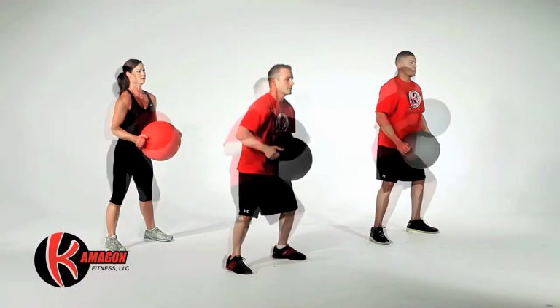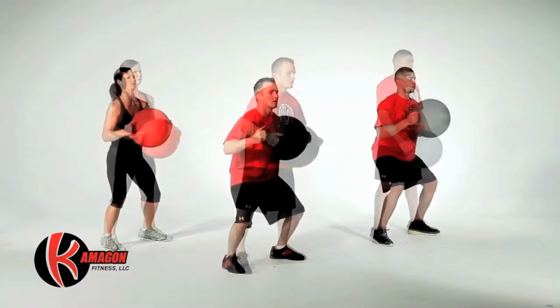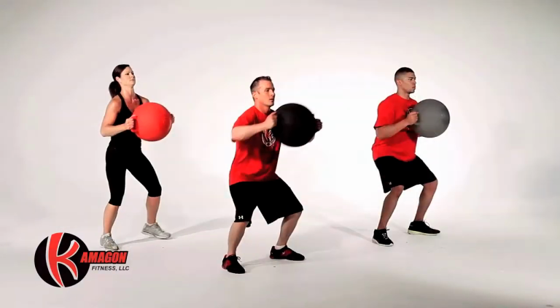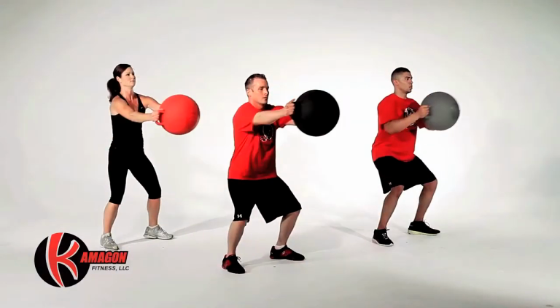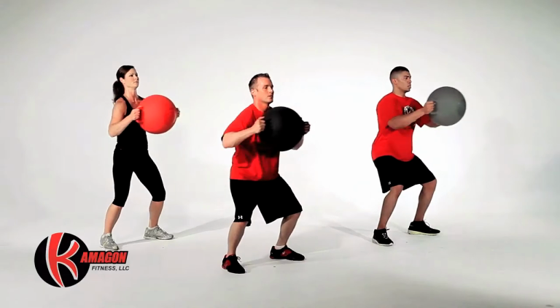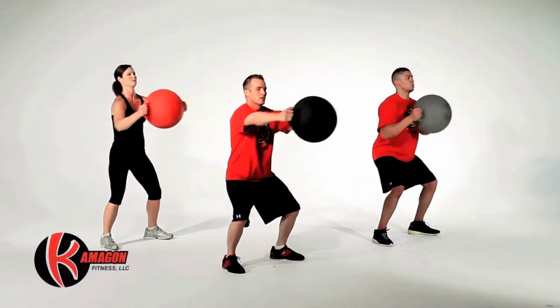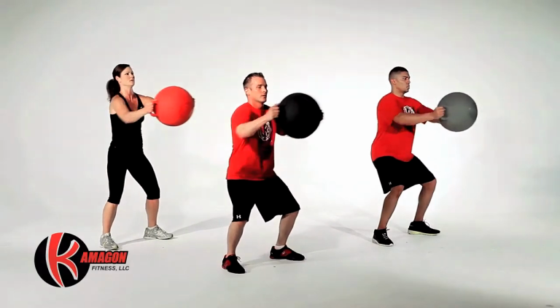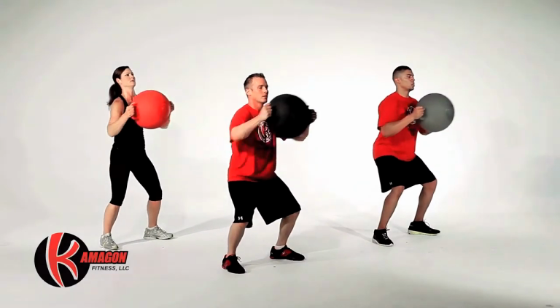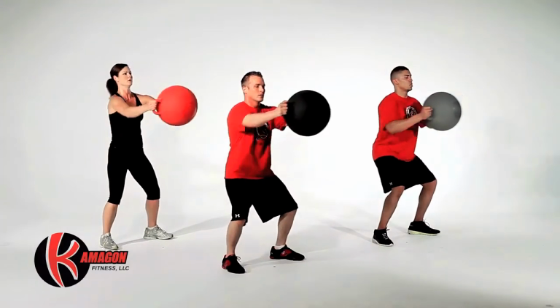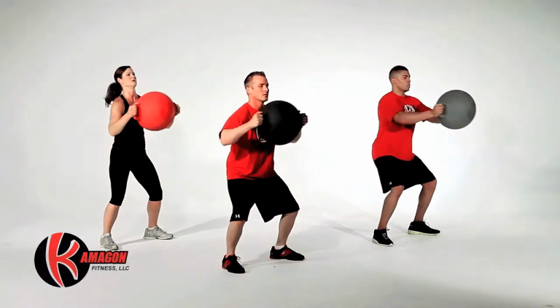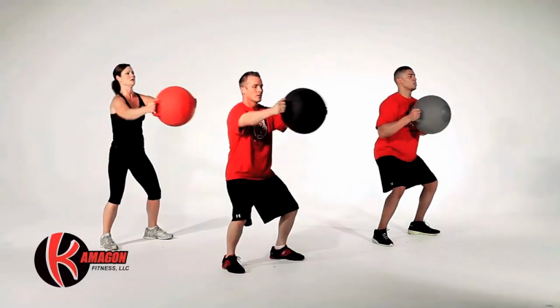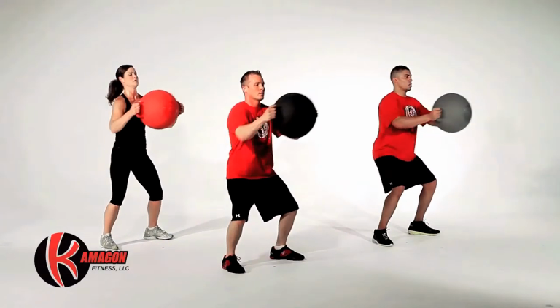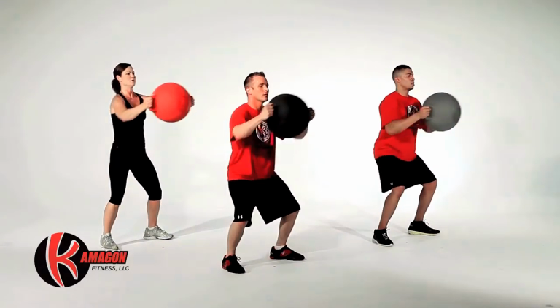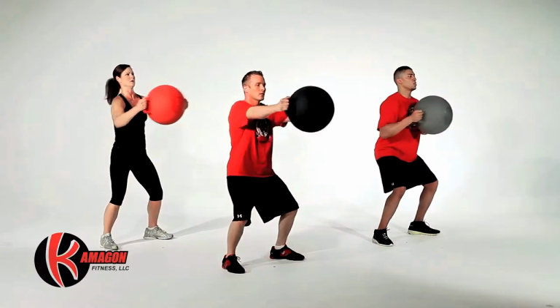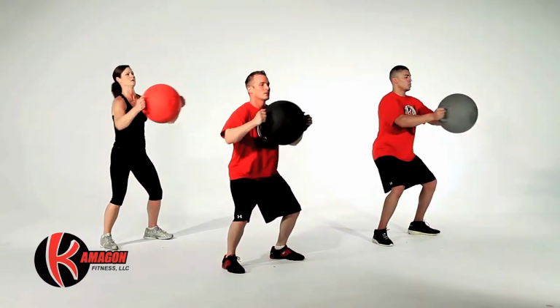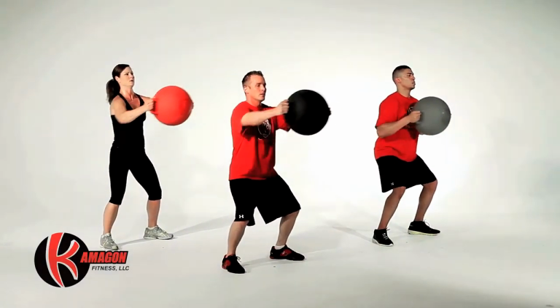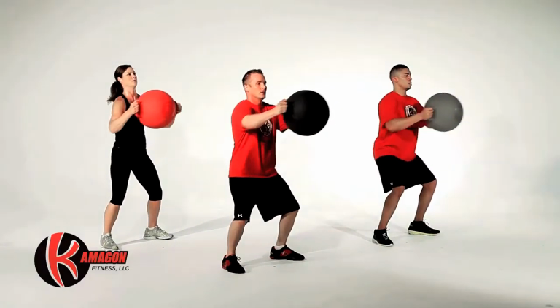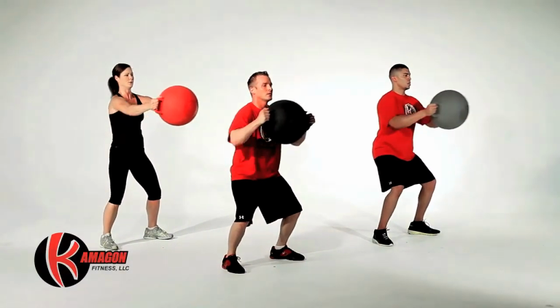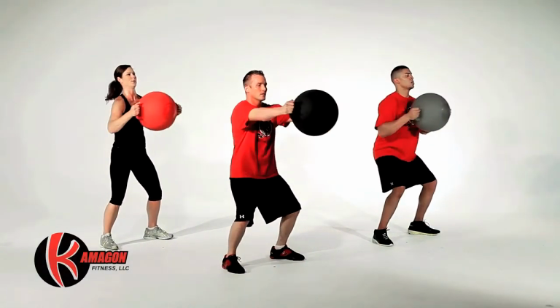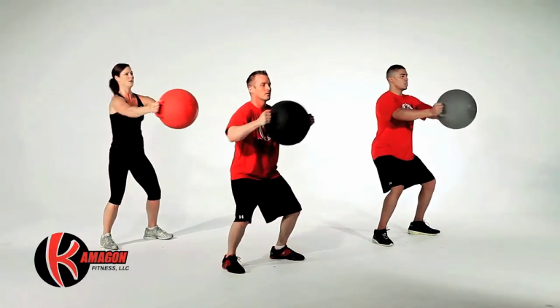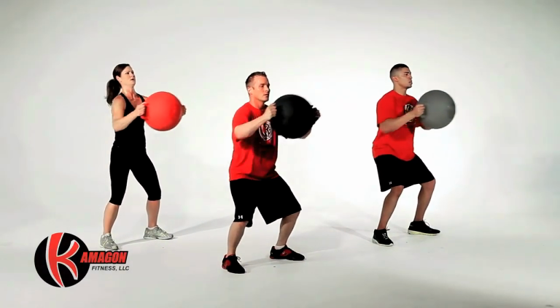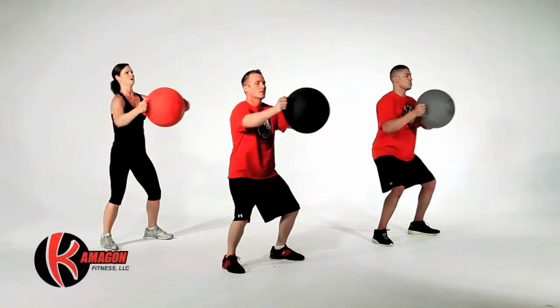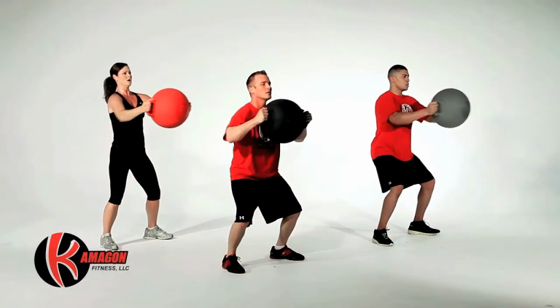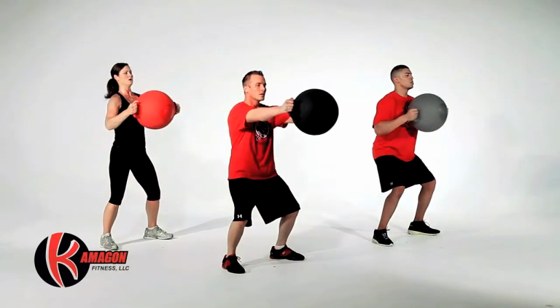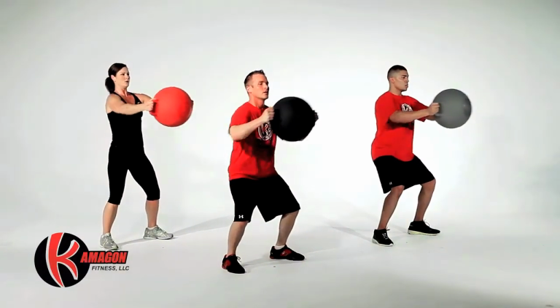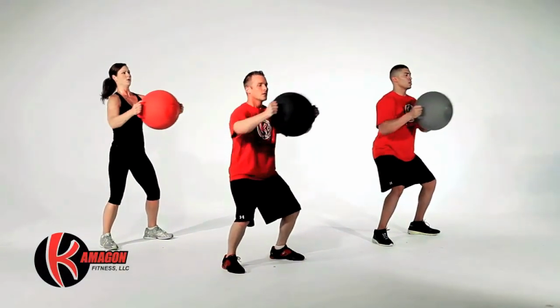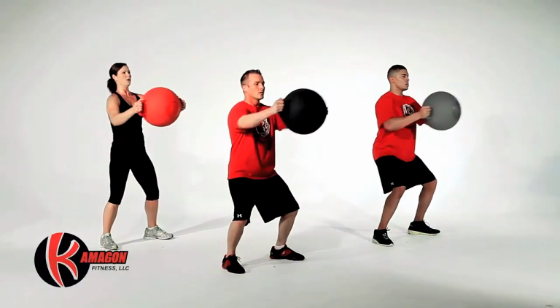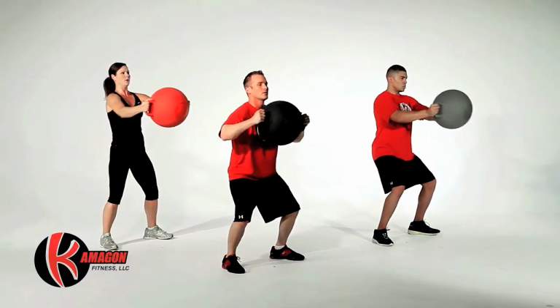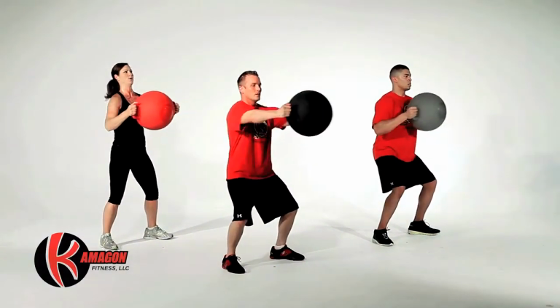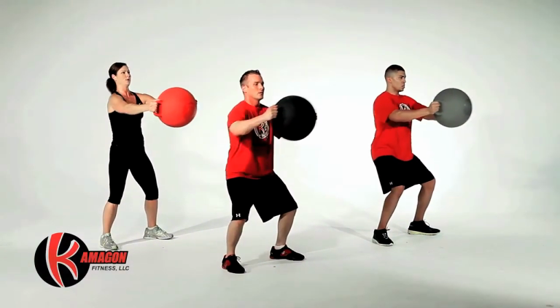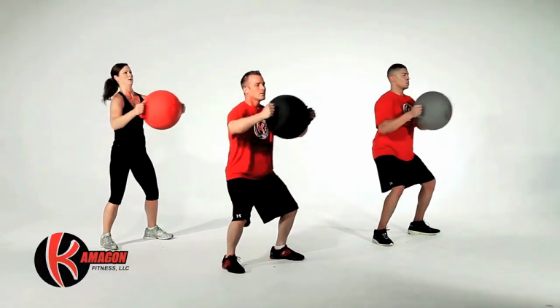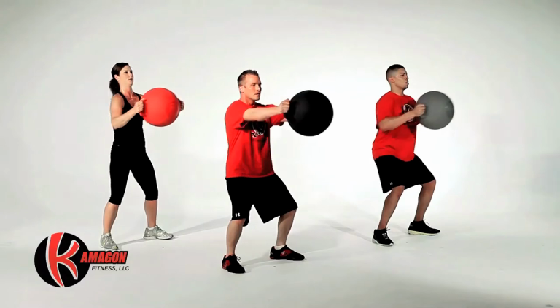The next exercise is going to be Kamegon Shakers. Perform this exercise for a total of 30 seconds.